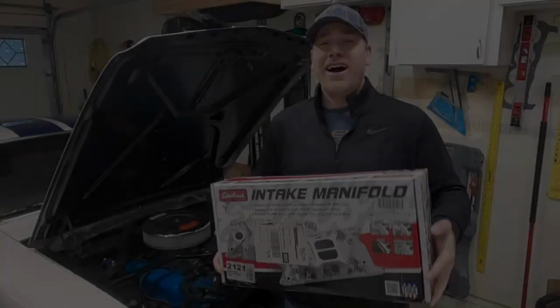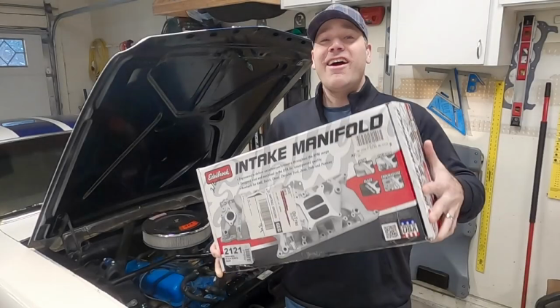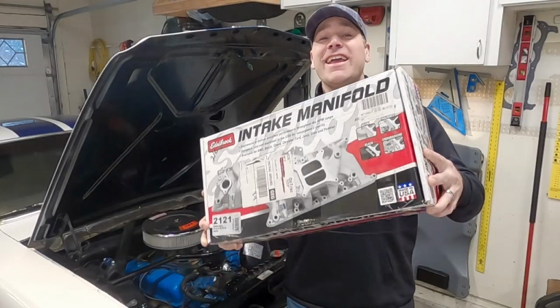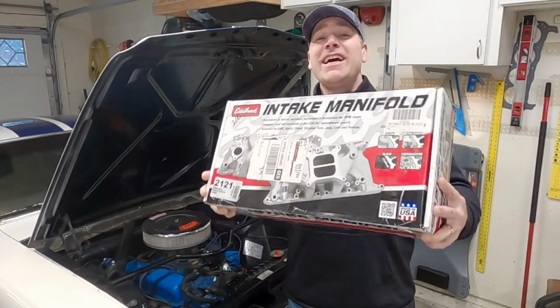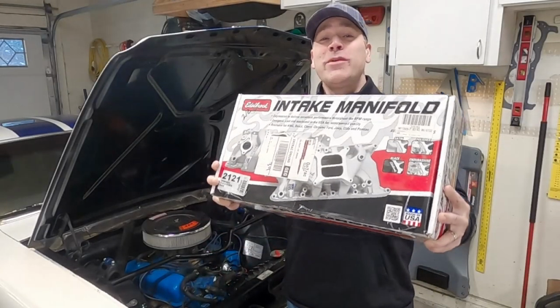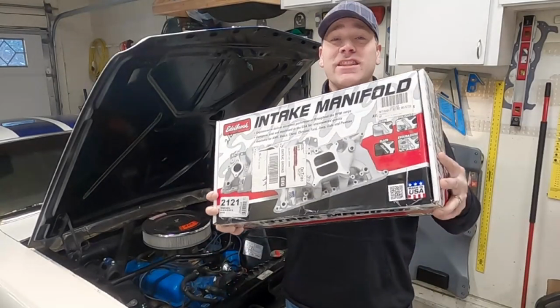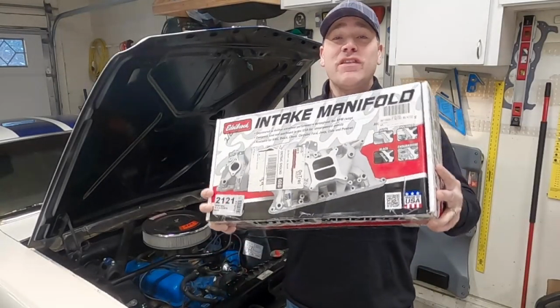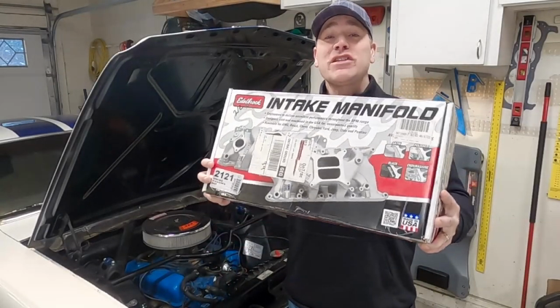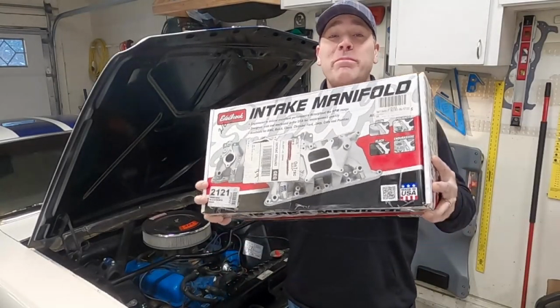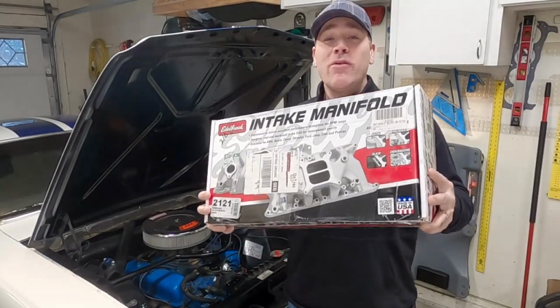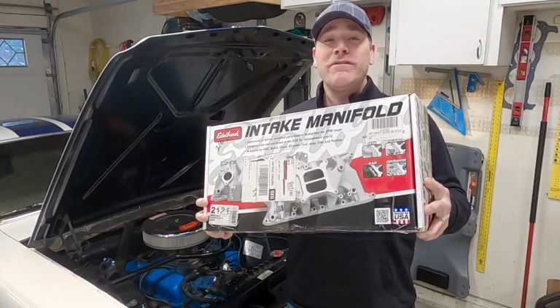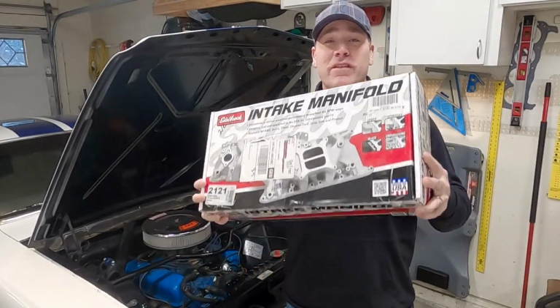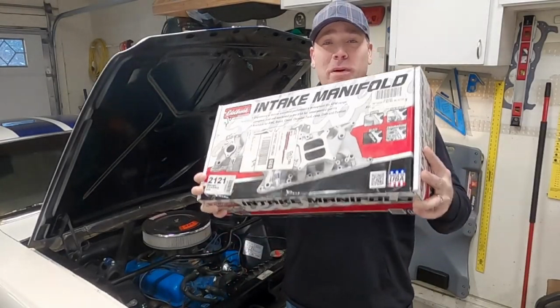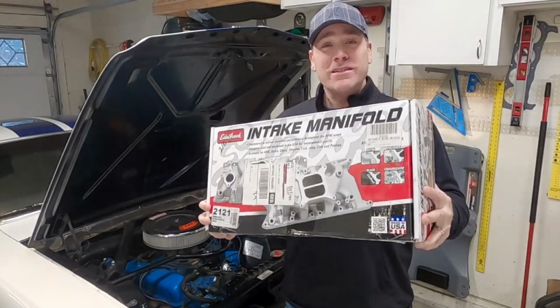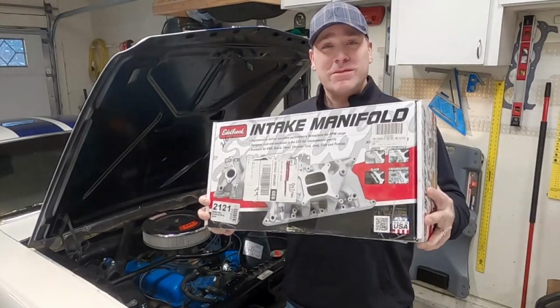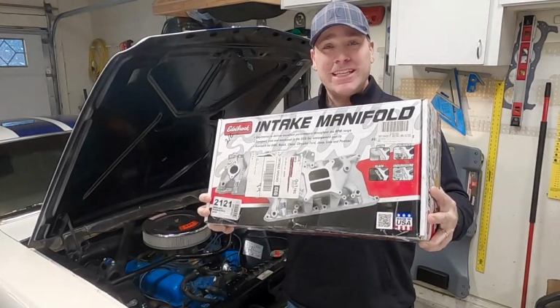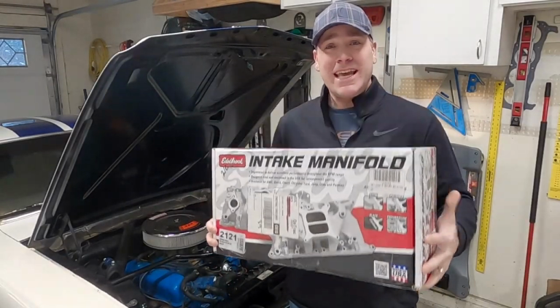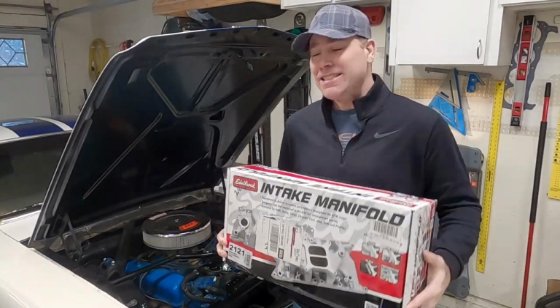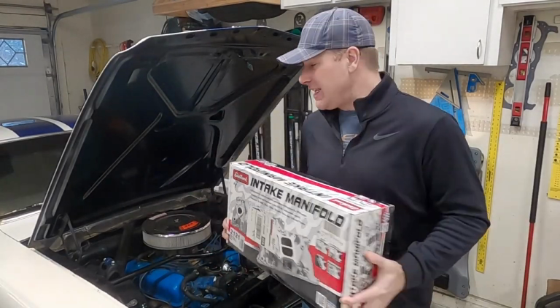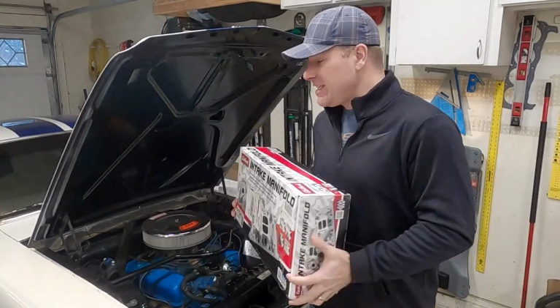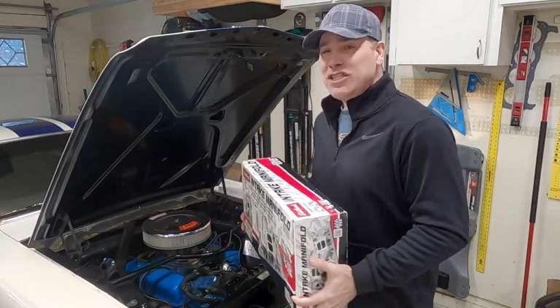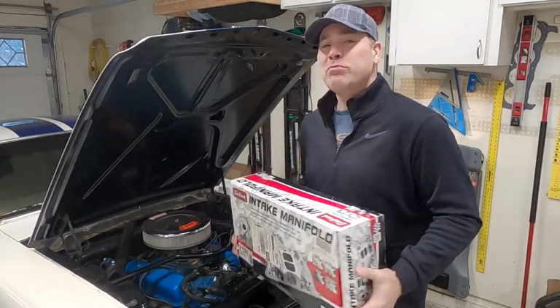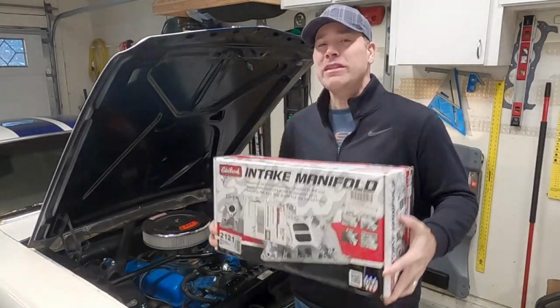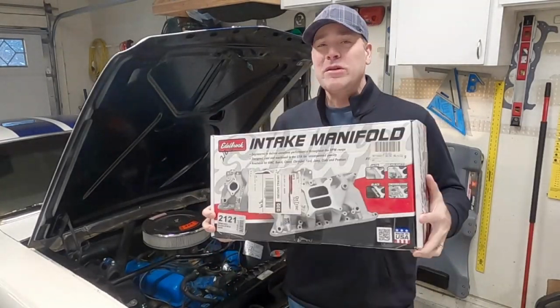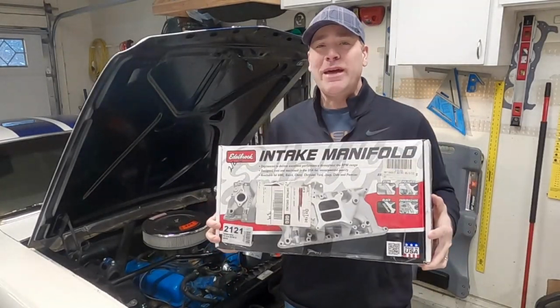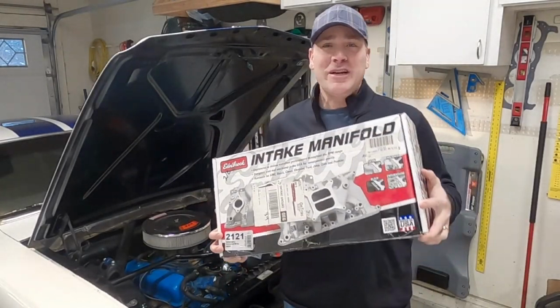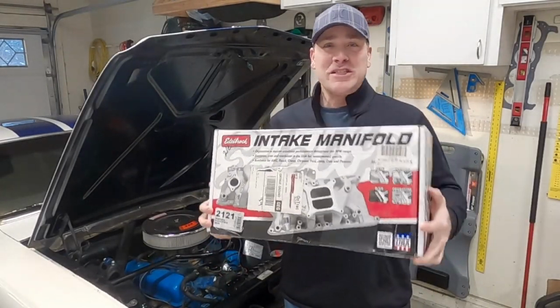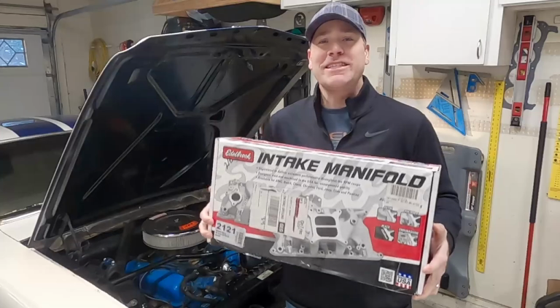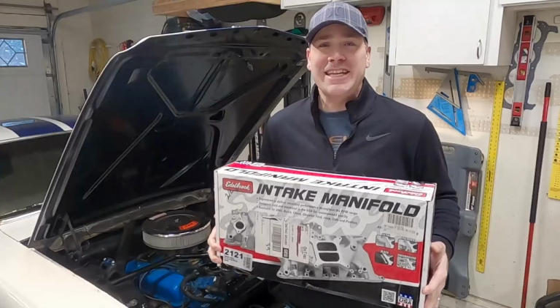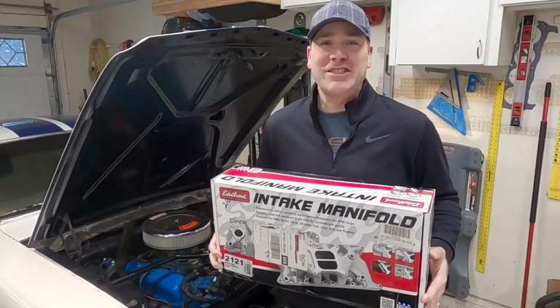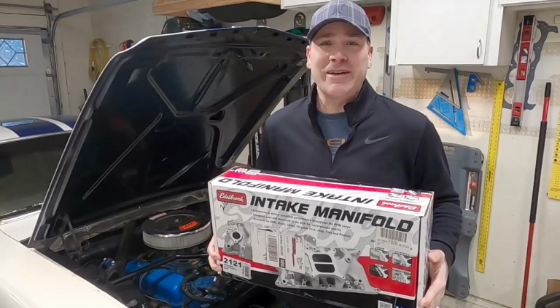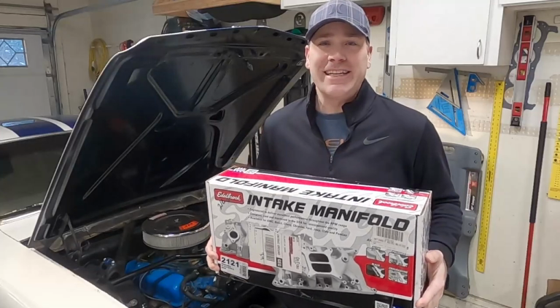Alright guys, we got the first component for the parts it's gonna take to let this engine breathe a little better. So let's get into it.